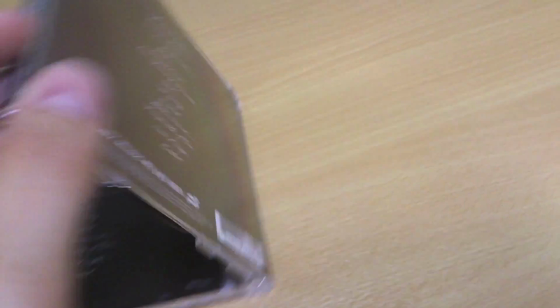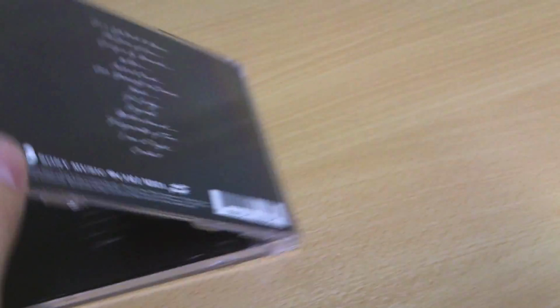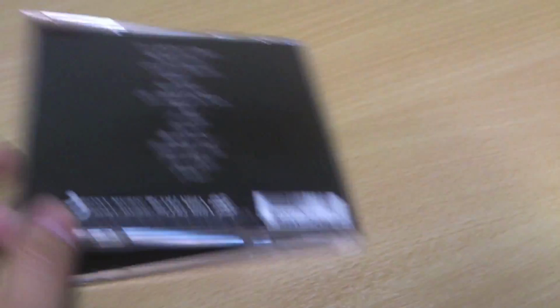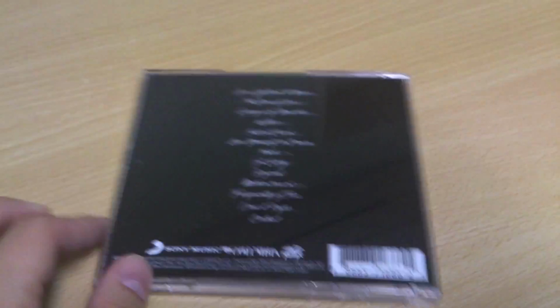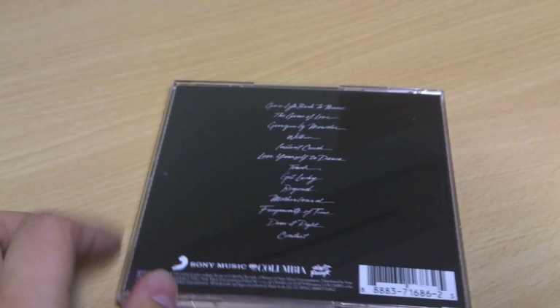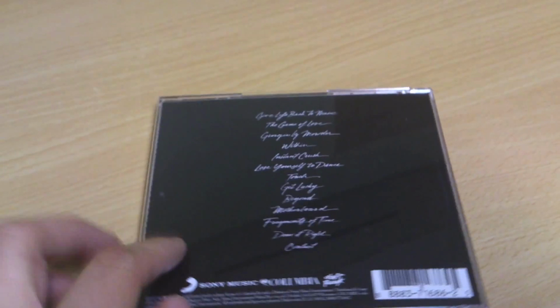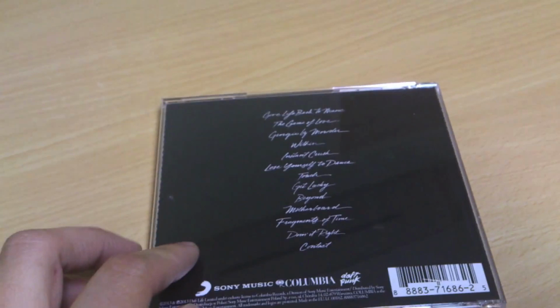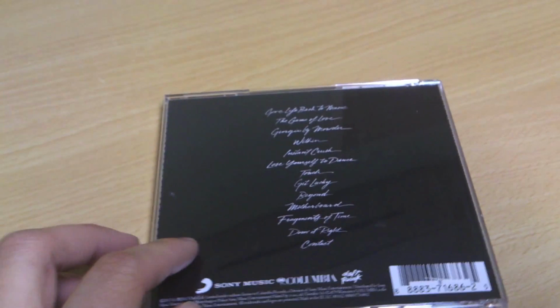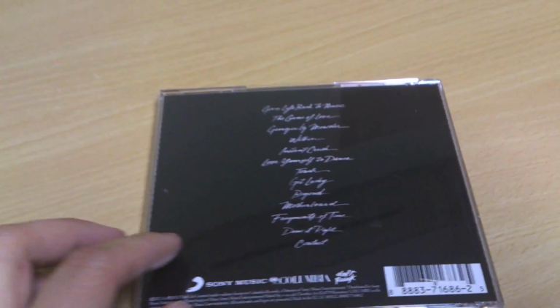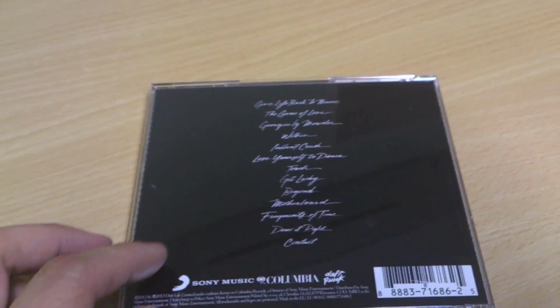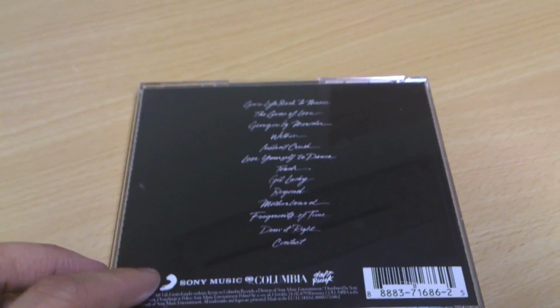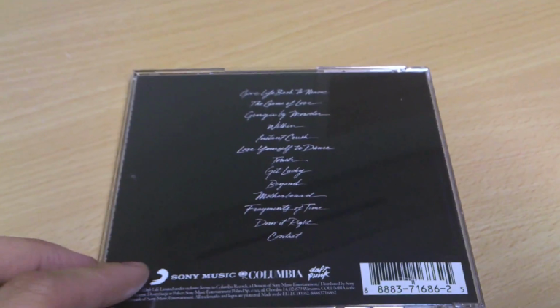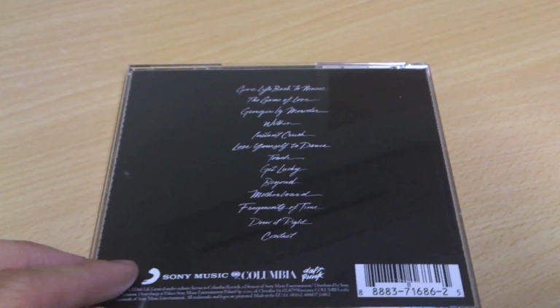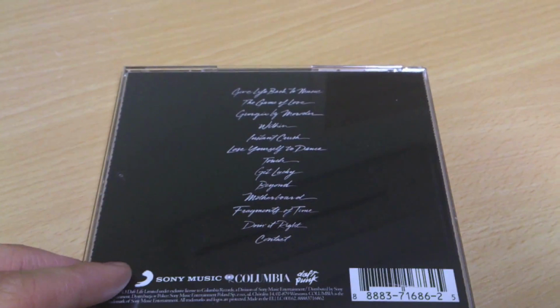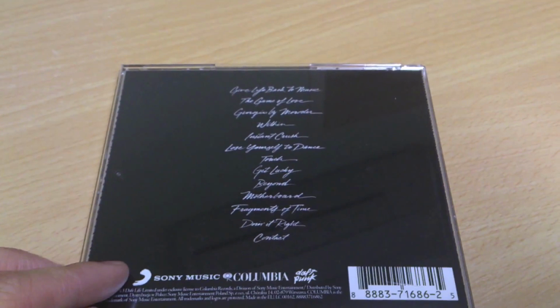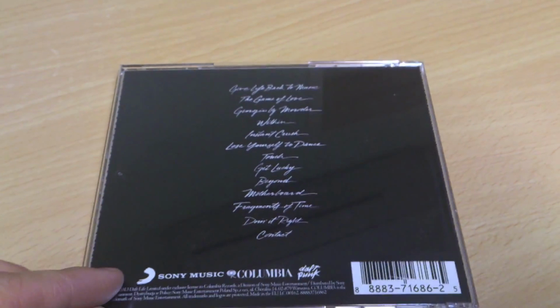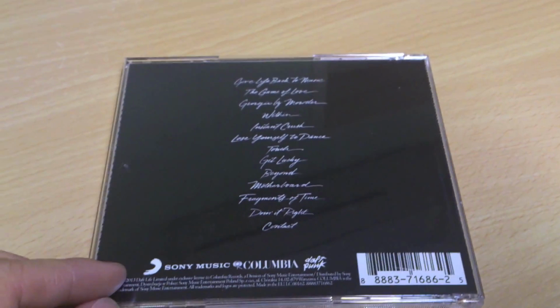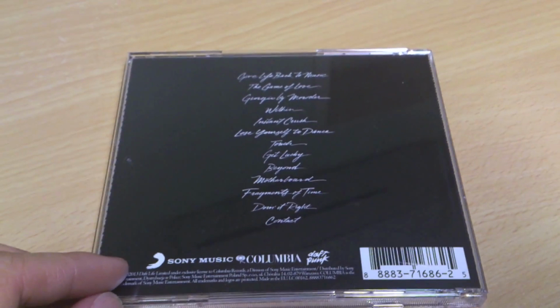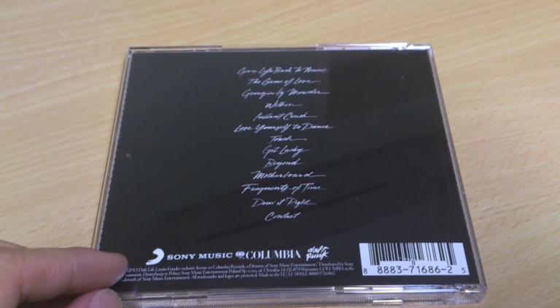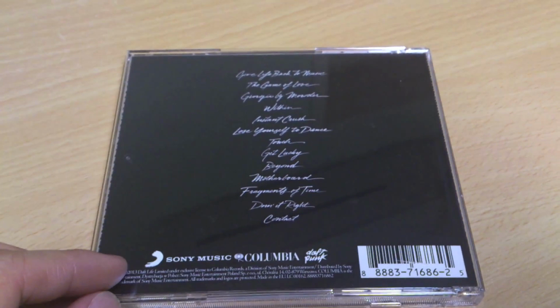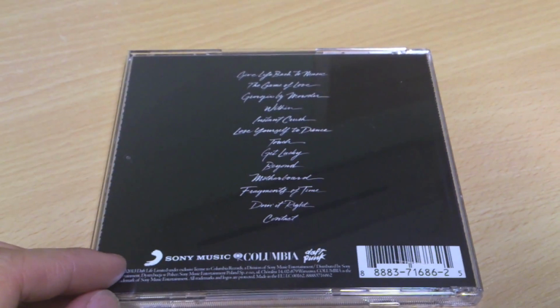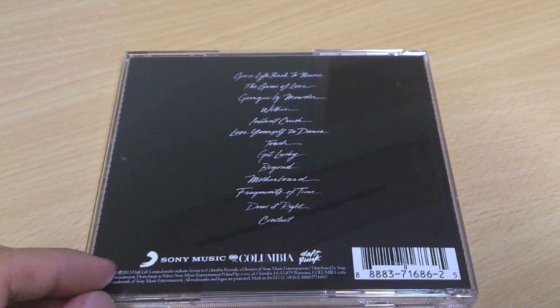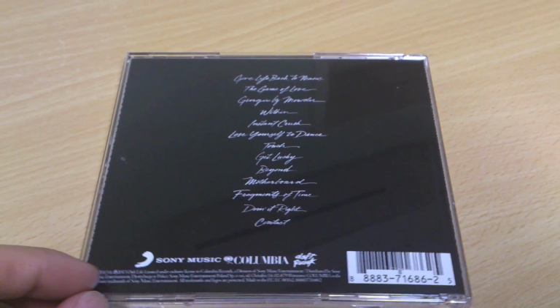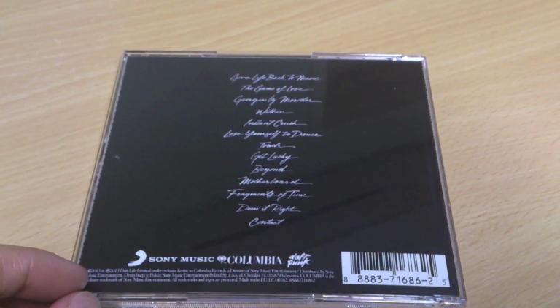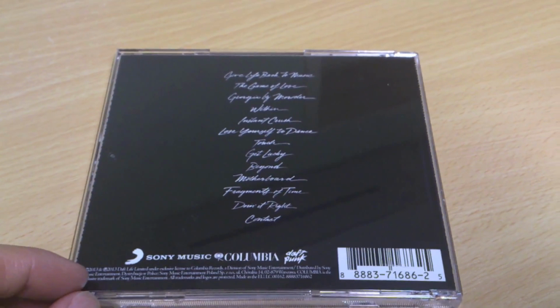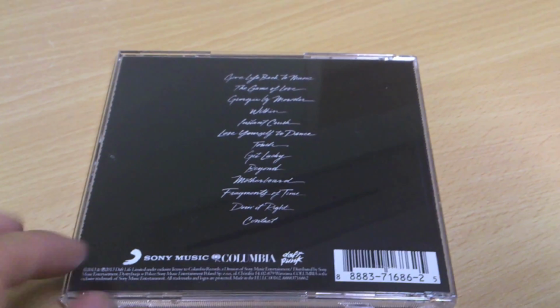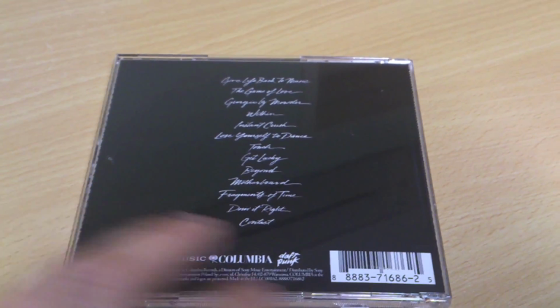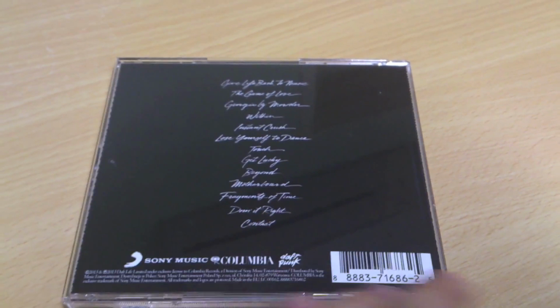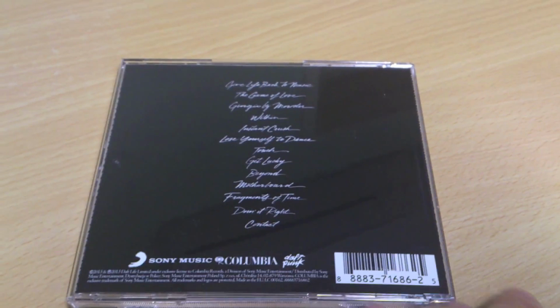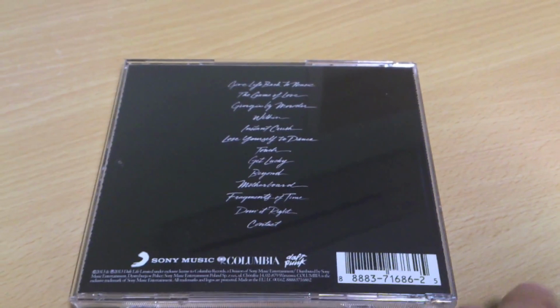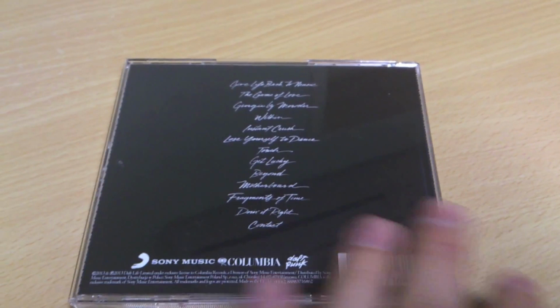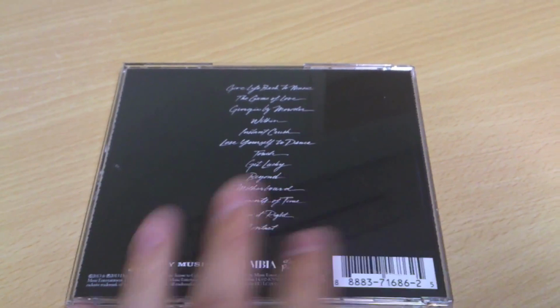On the other side, there's just a tracklist and some shoutouts to Sony and Columbia.